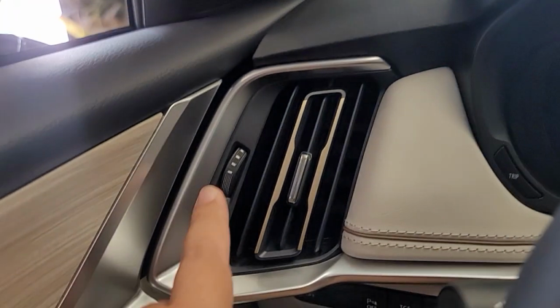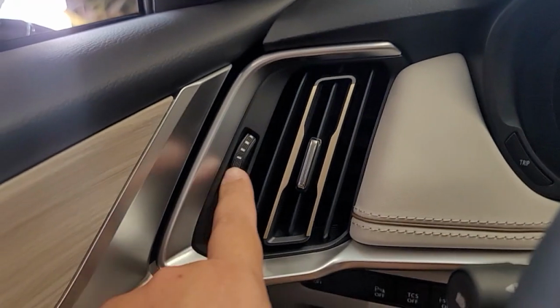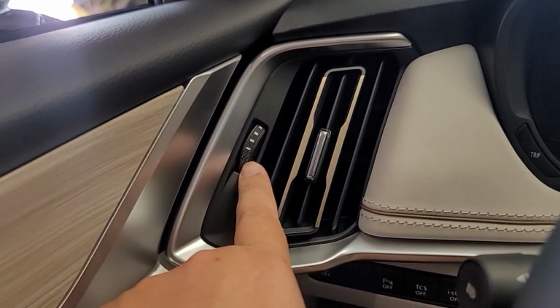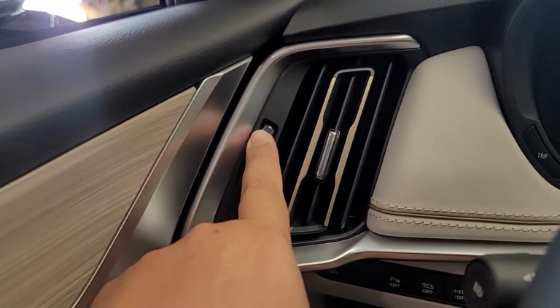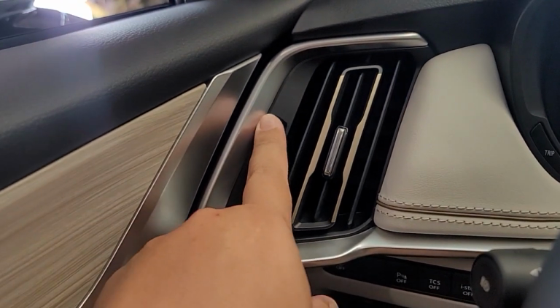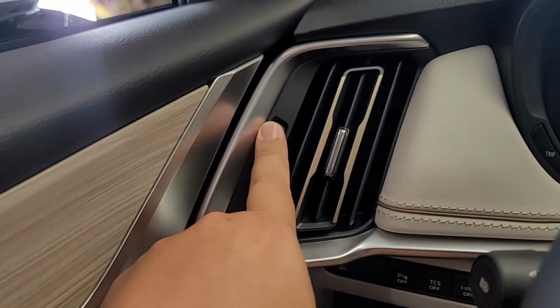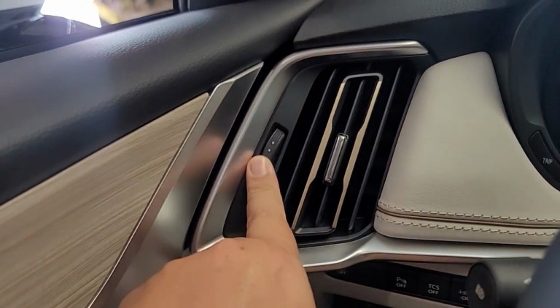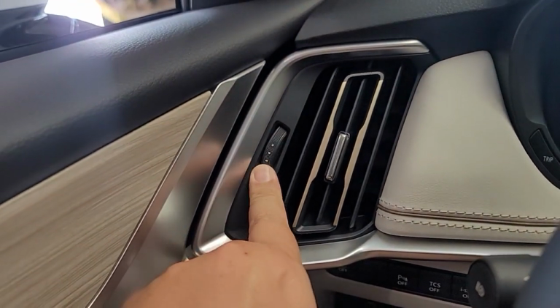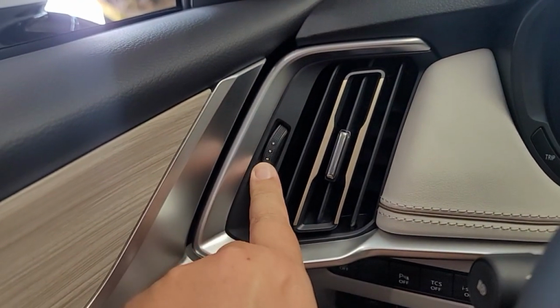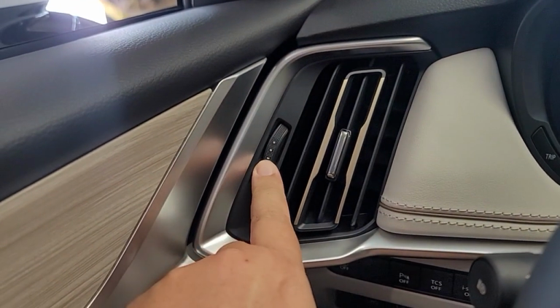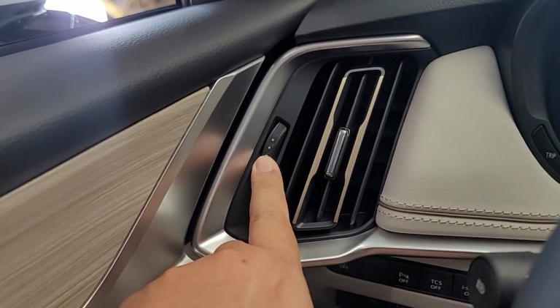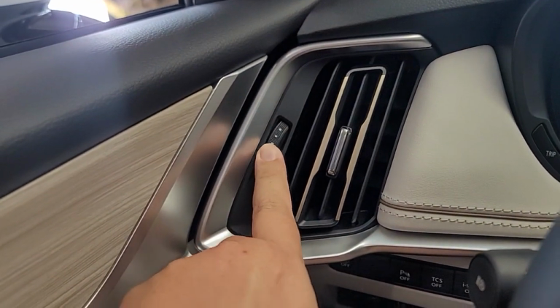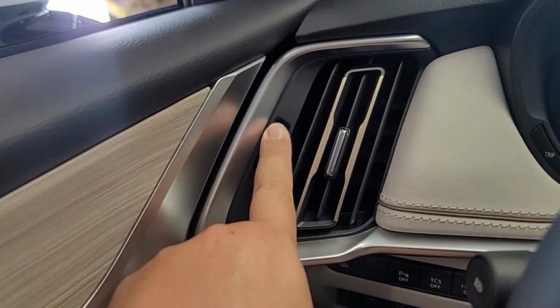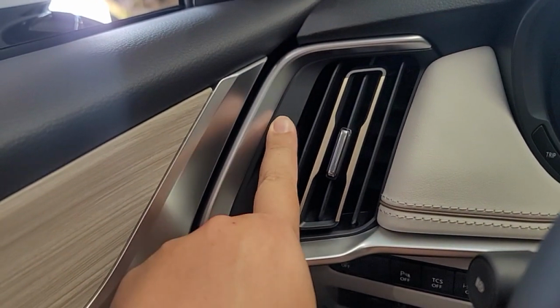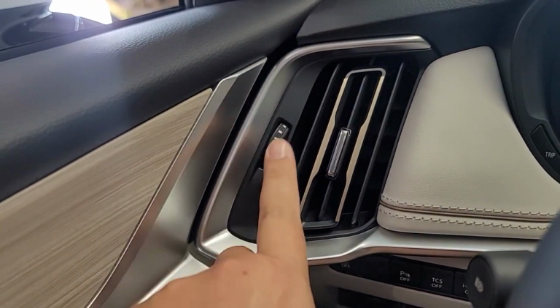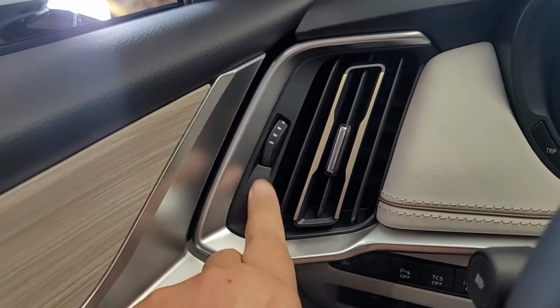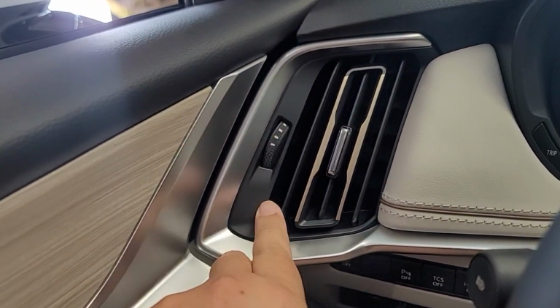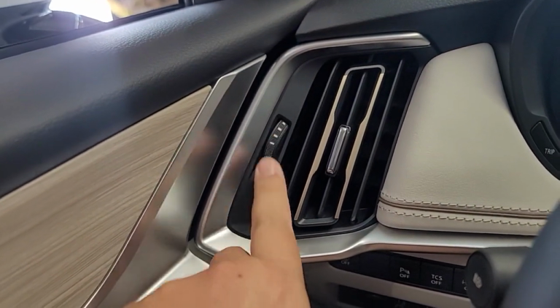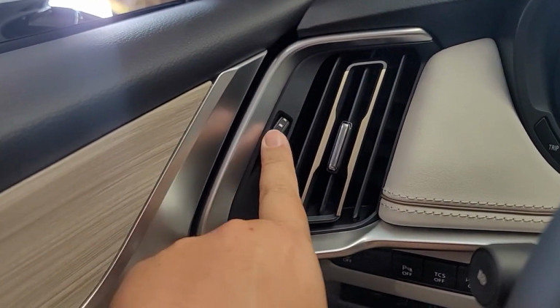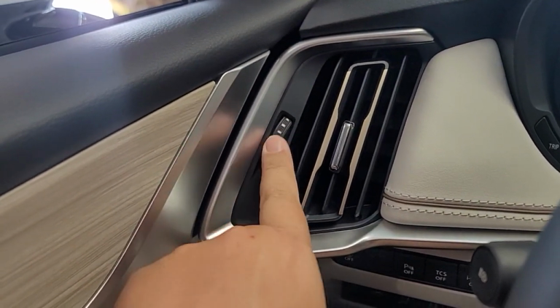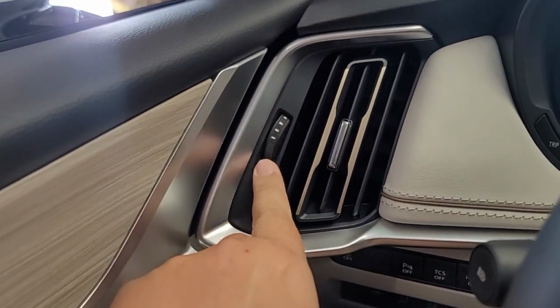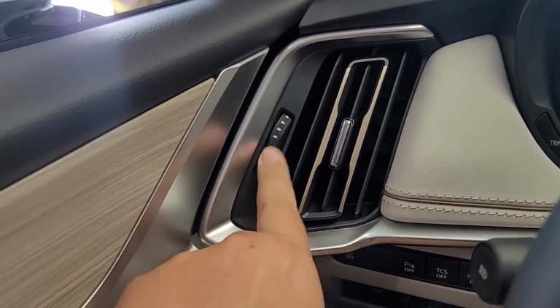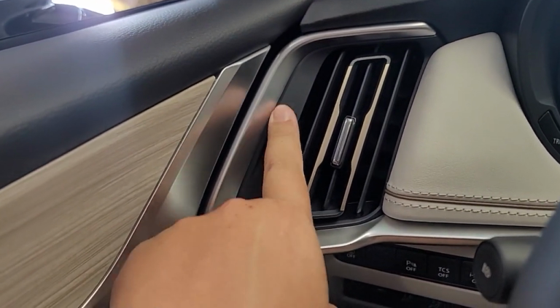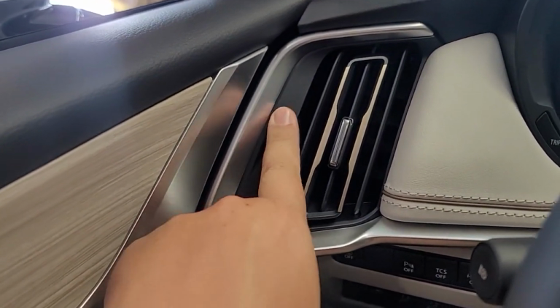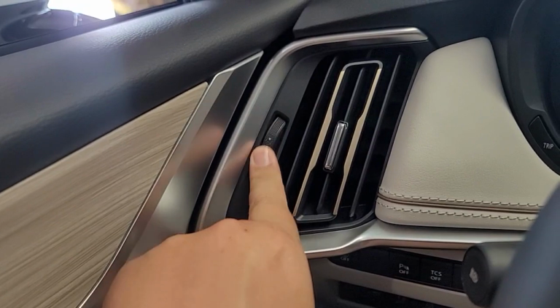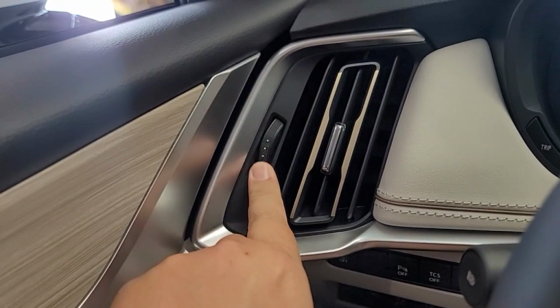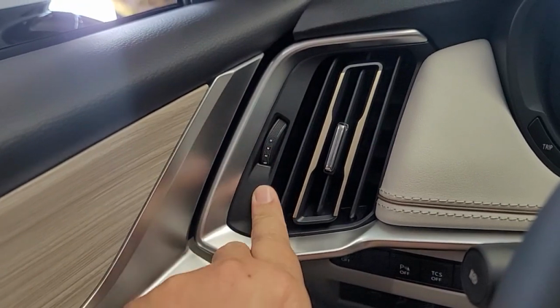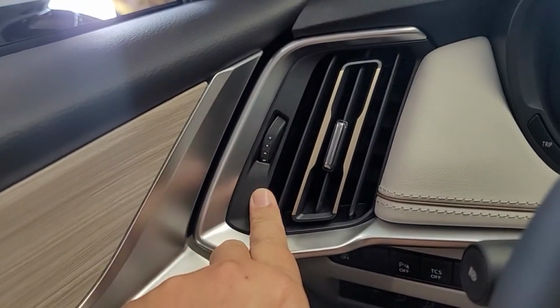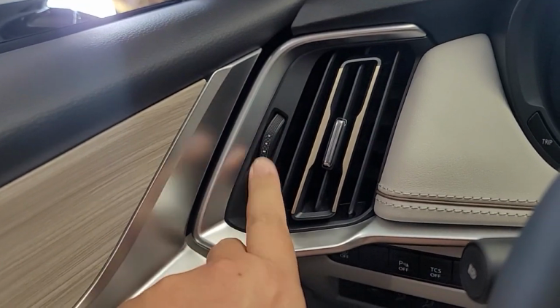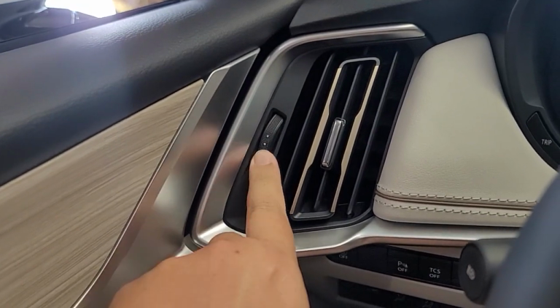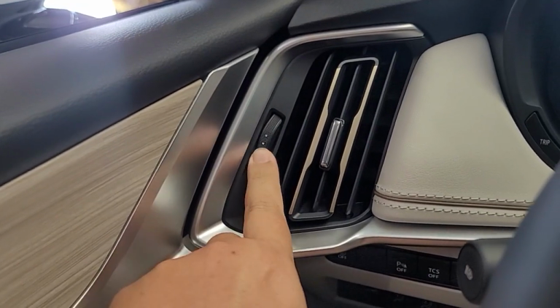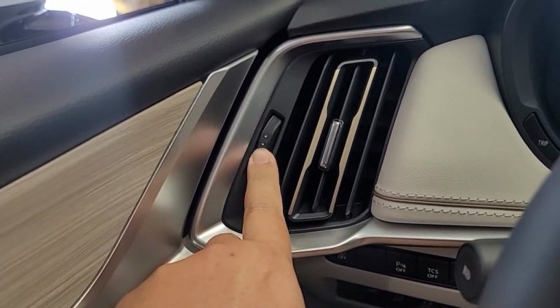You've got your vent here. This is how you allow maximum airflow, and this is how you shut it off.